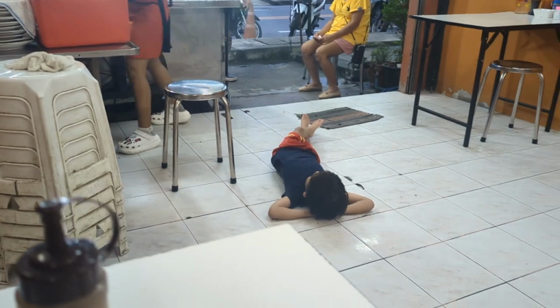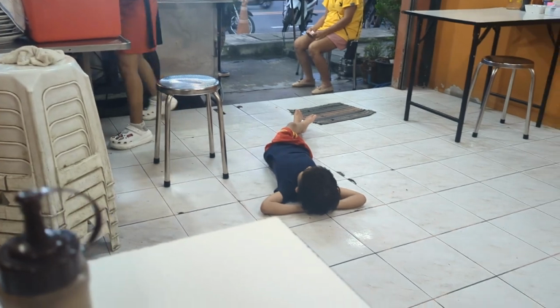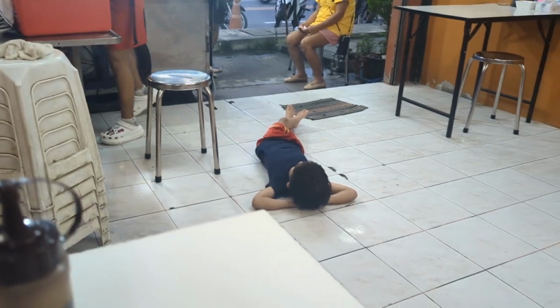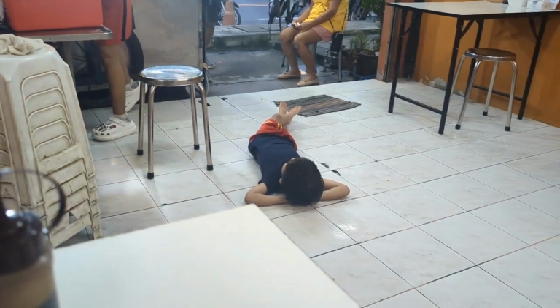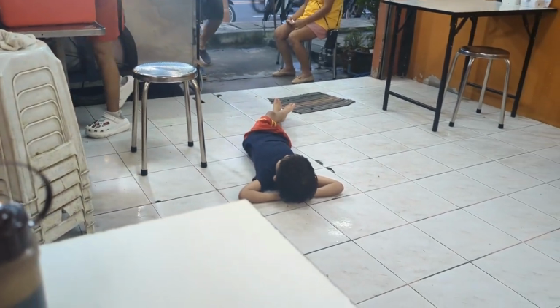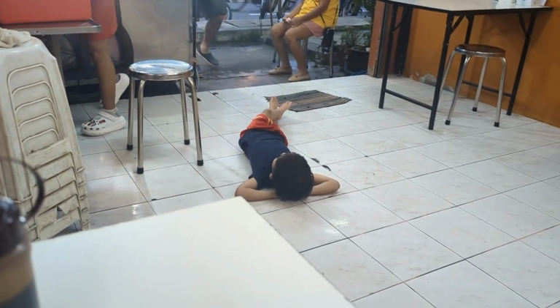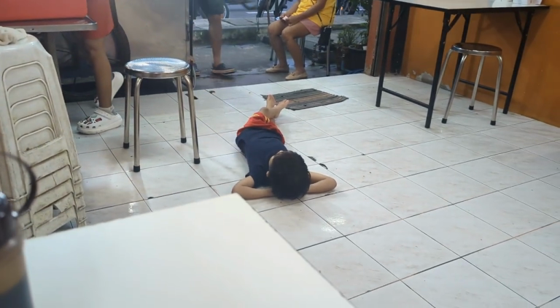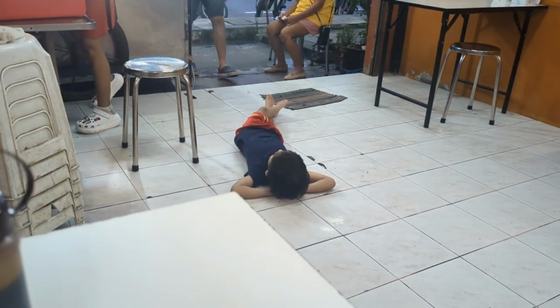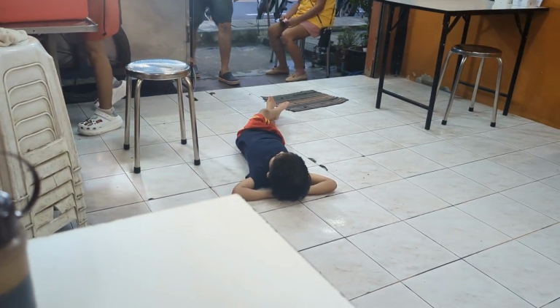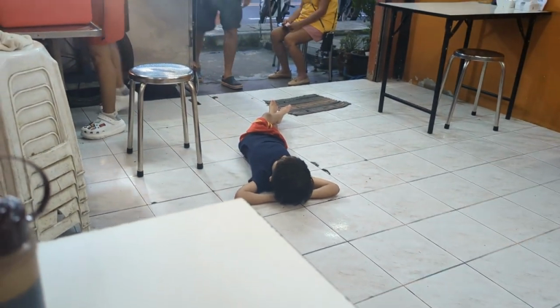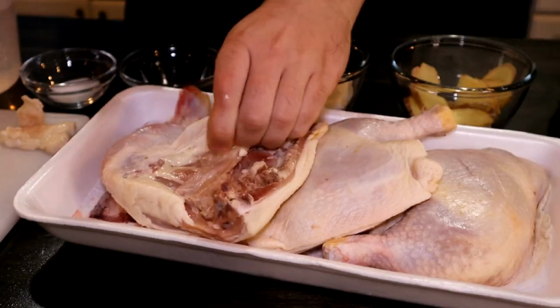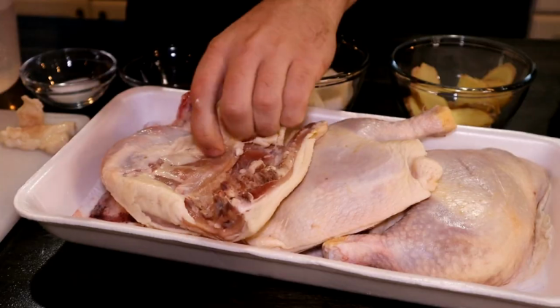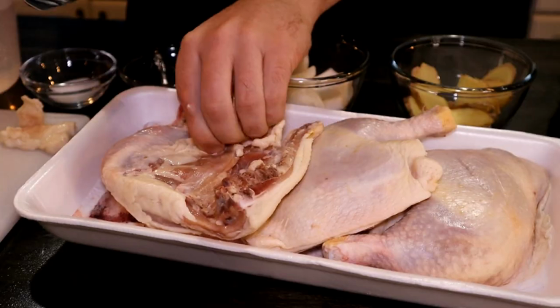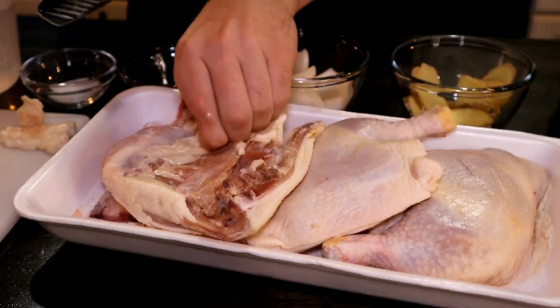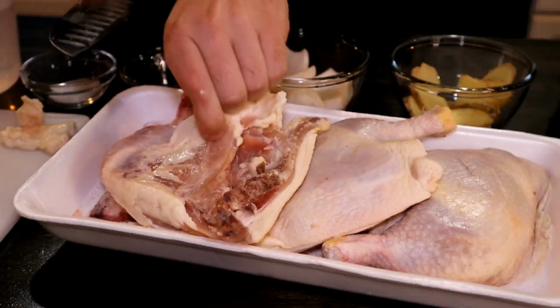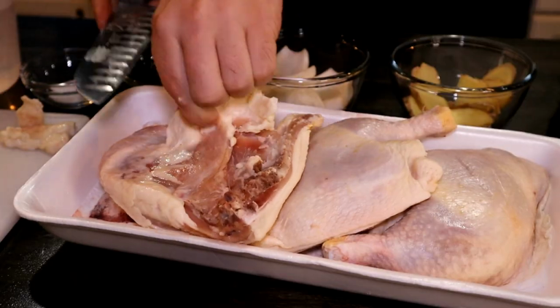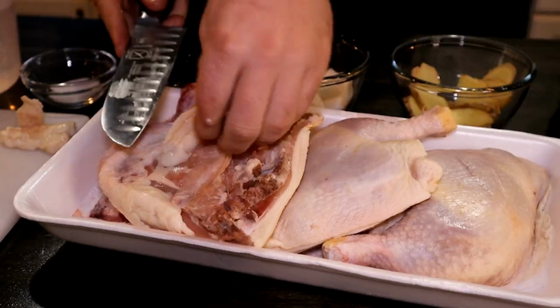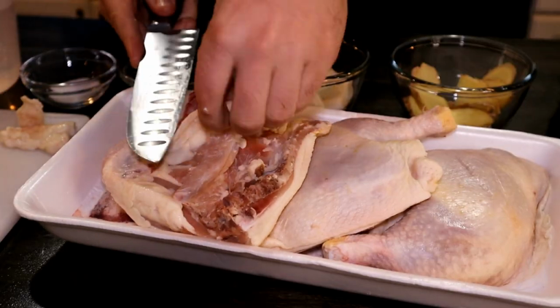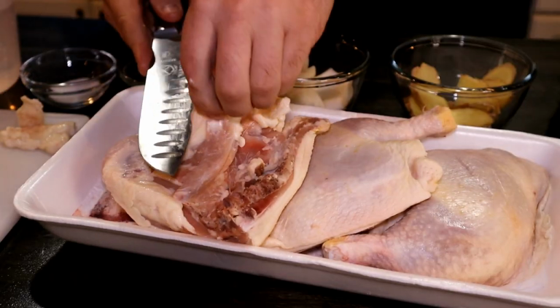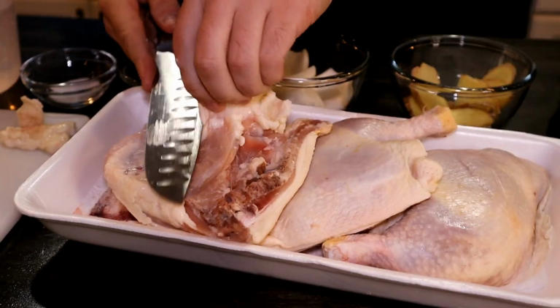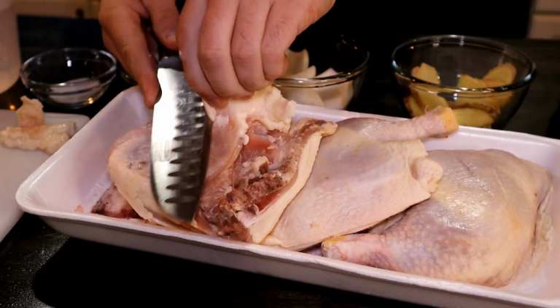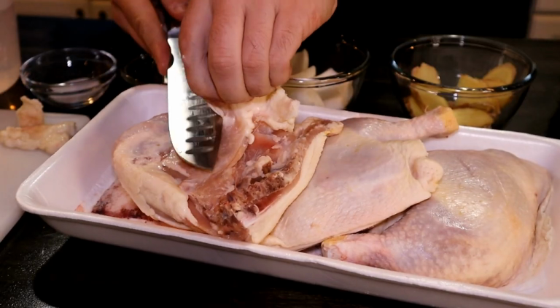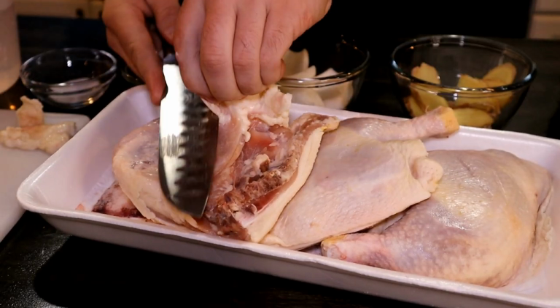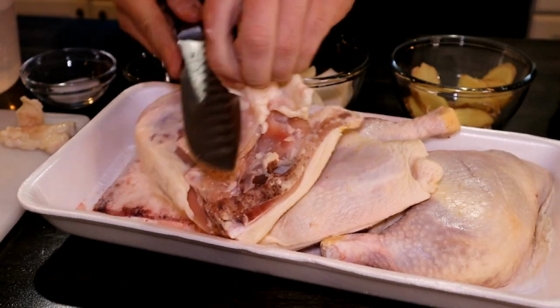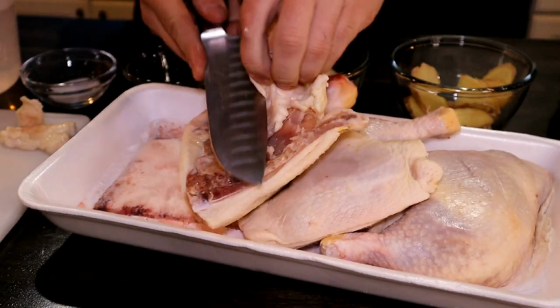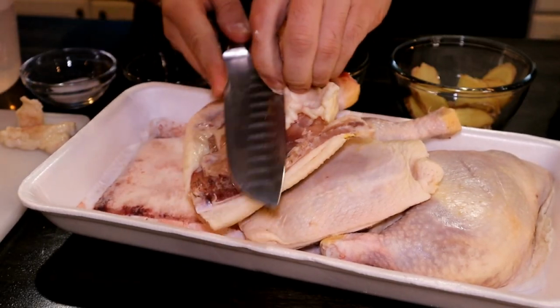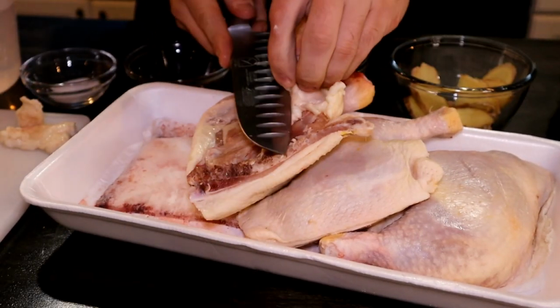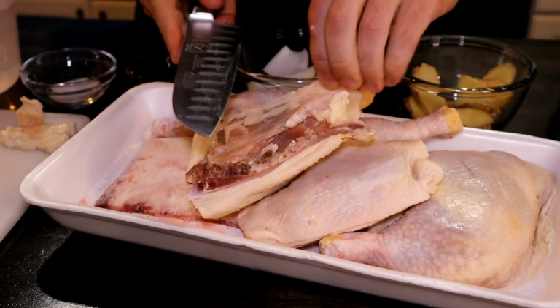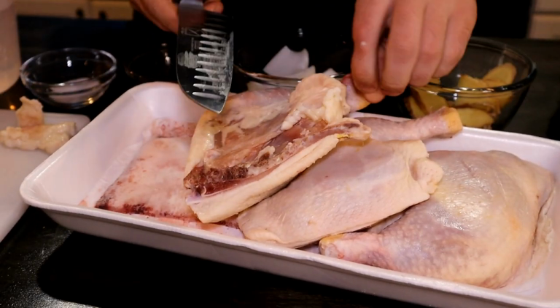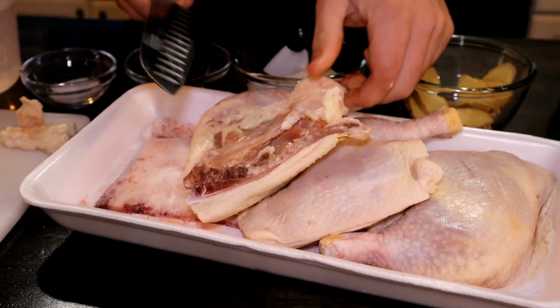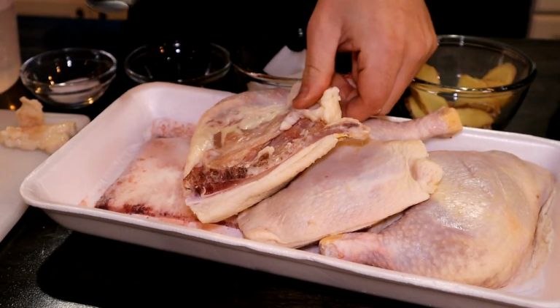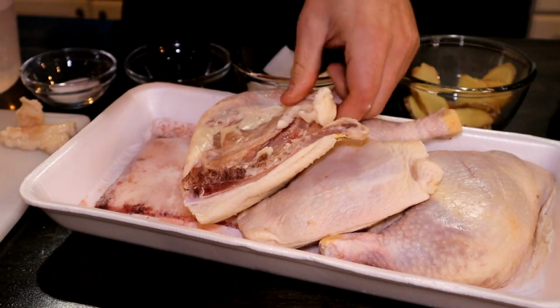Here we go. Trim off all the excess skin and fat.